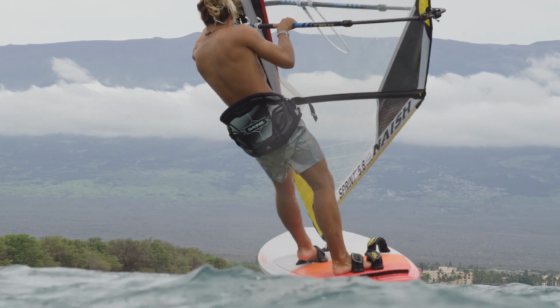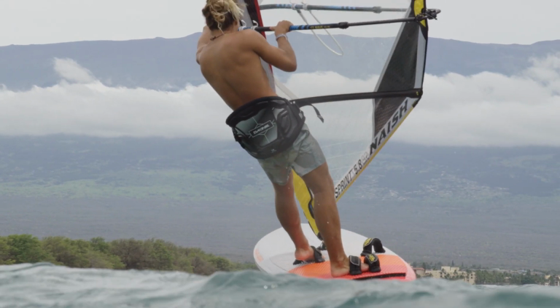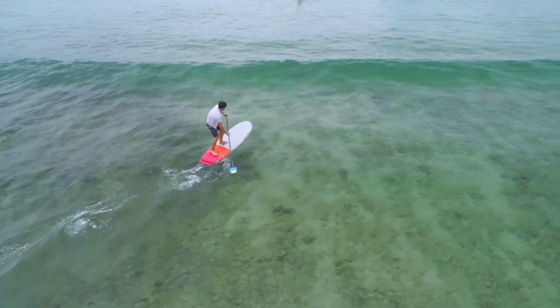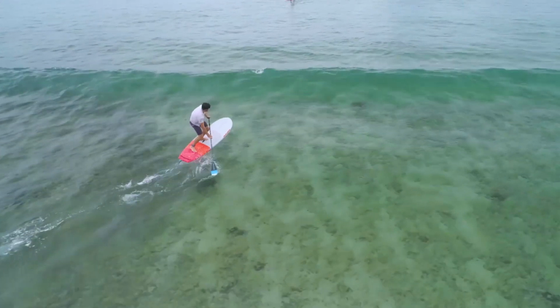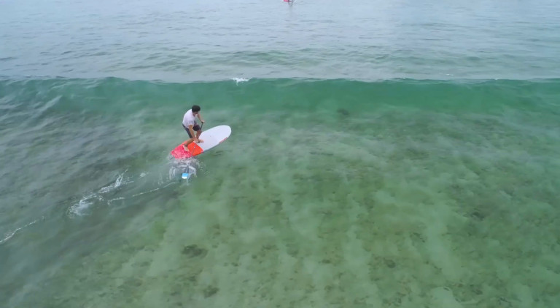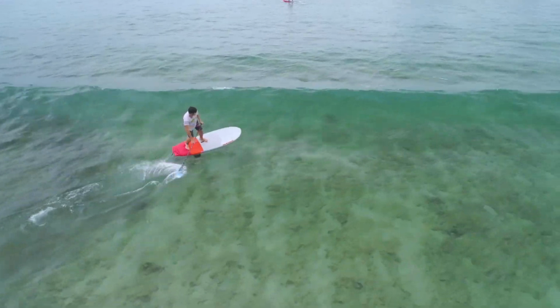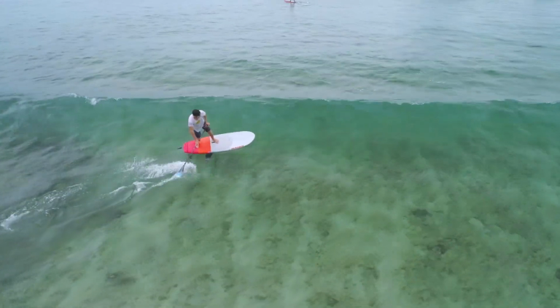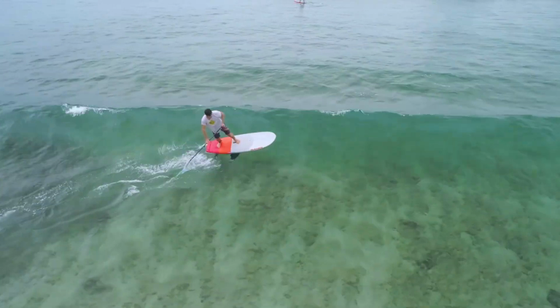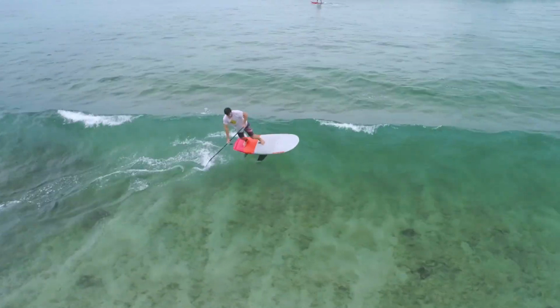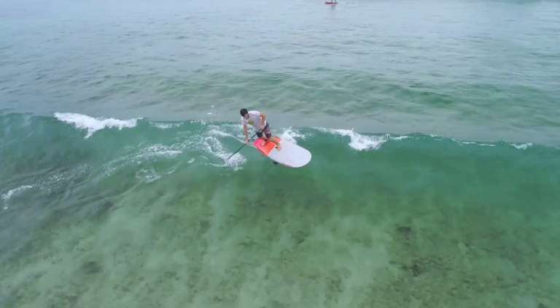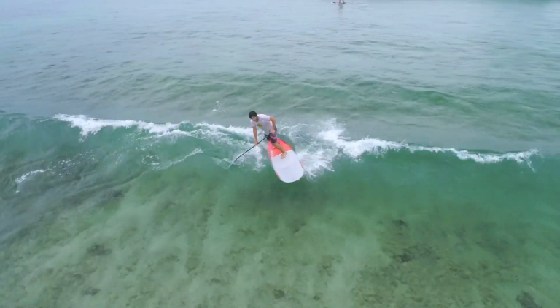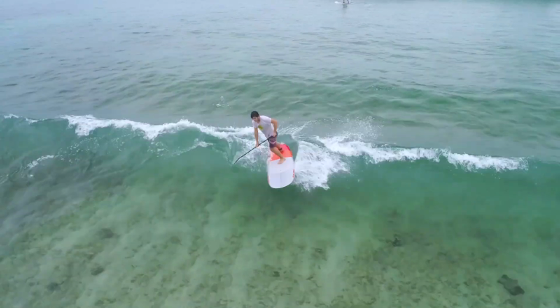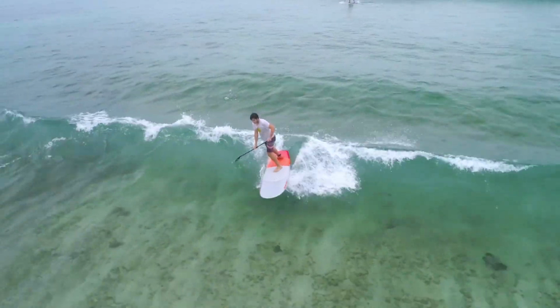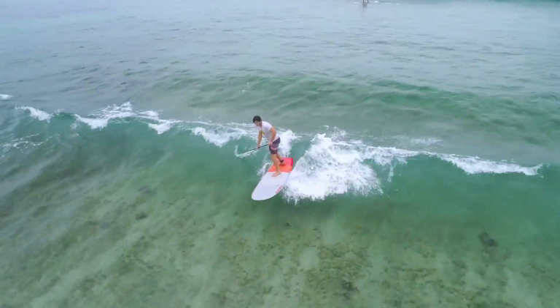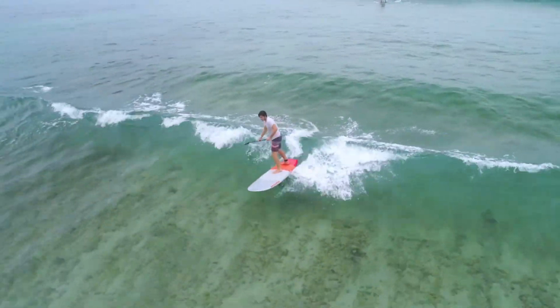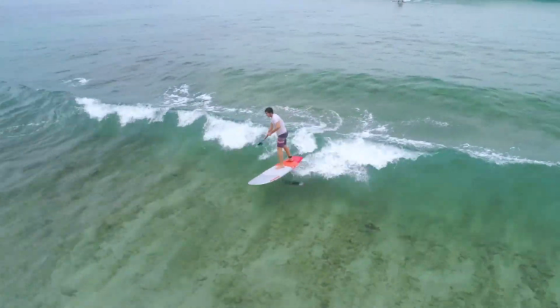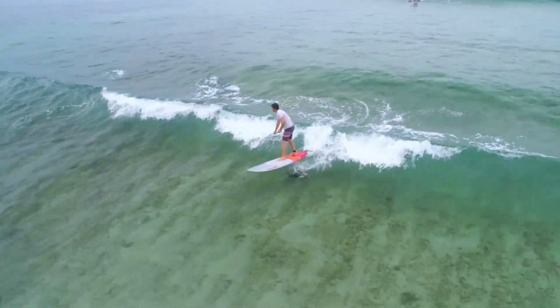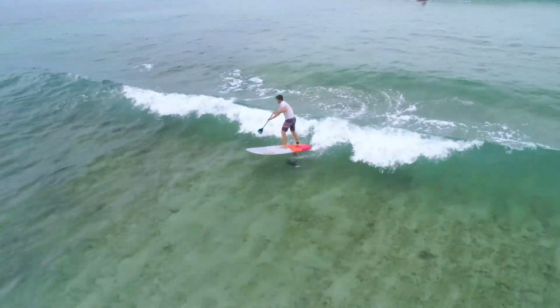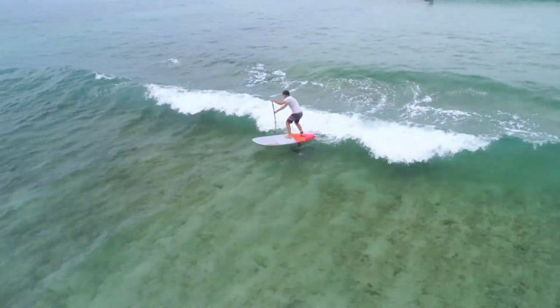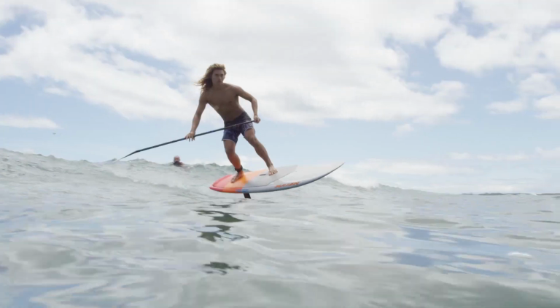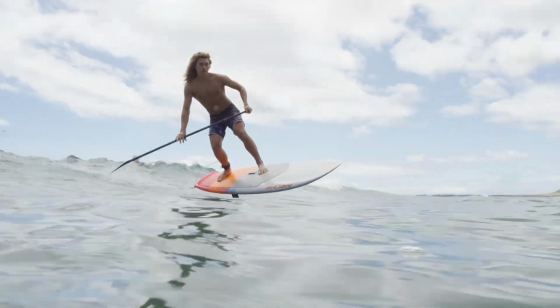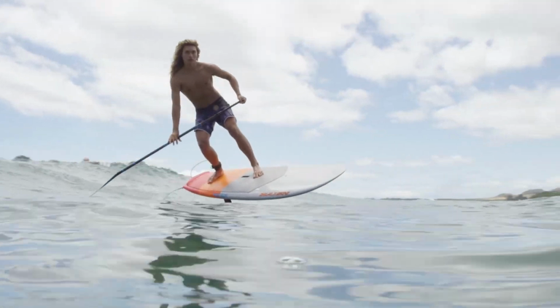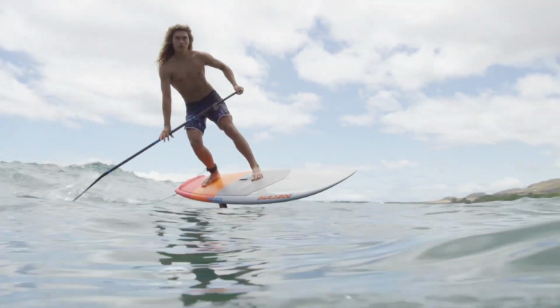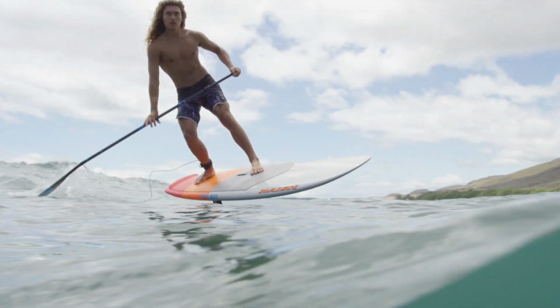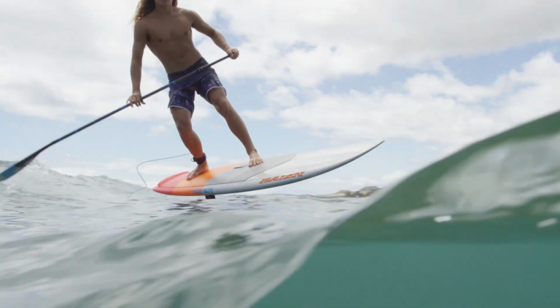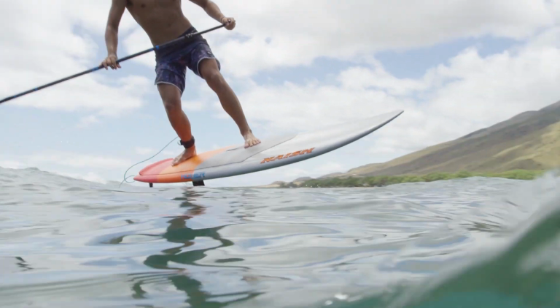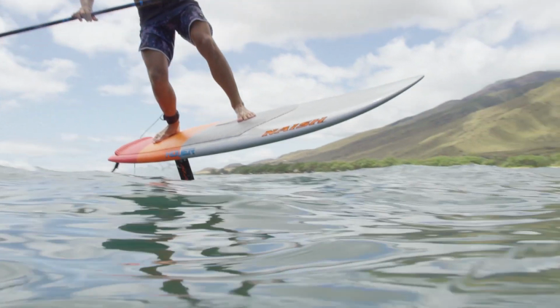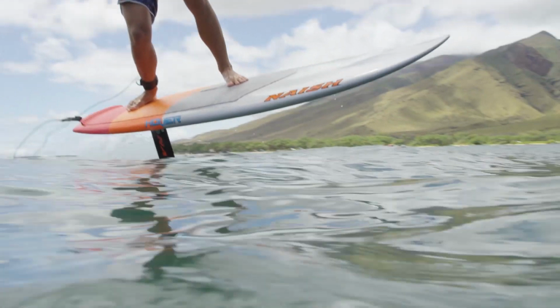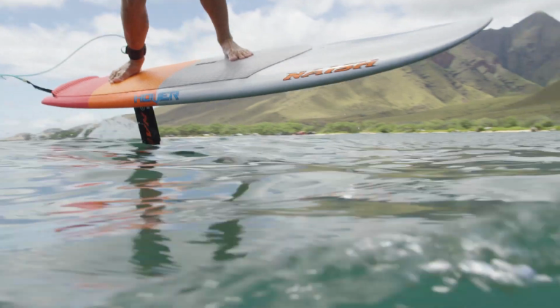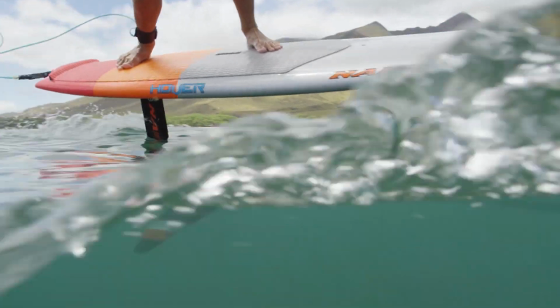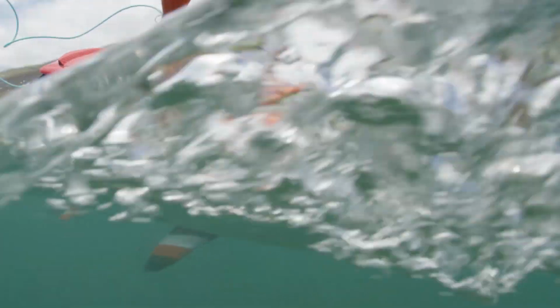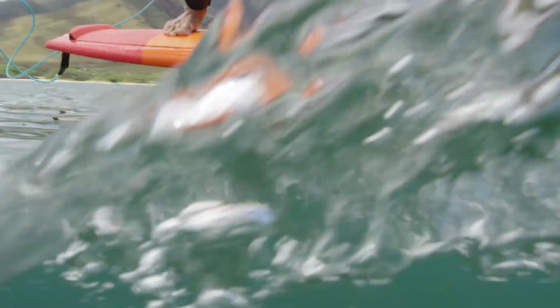Offering plenty of variety and room to grow, Hover SUP and Crossover foil boards are the clear choice to build your foiling experience.